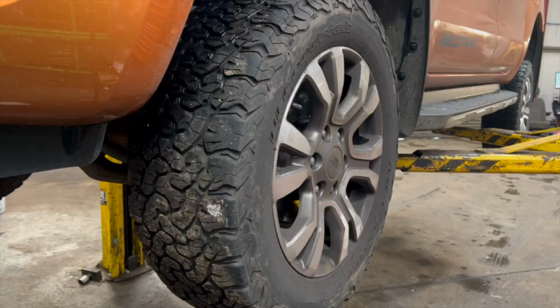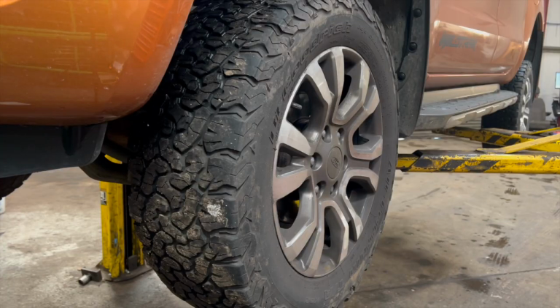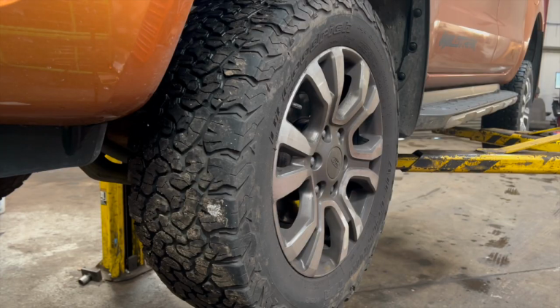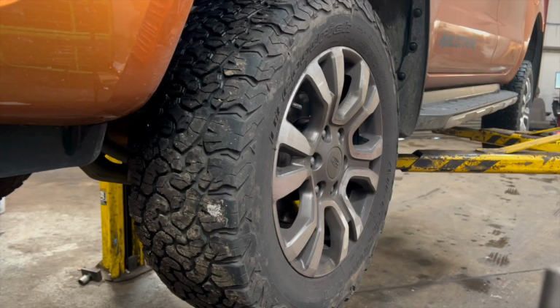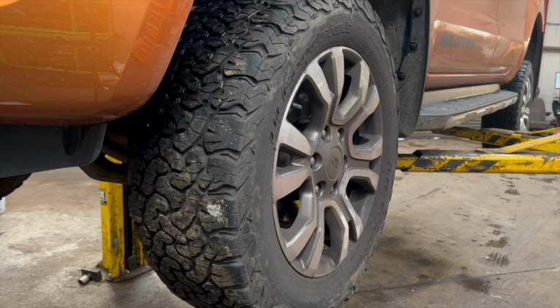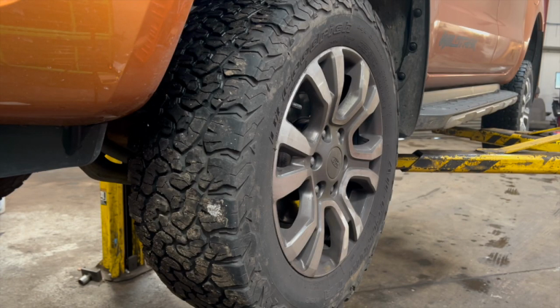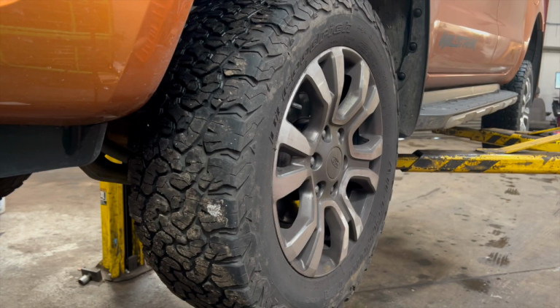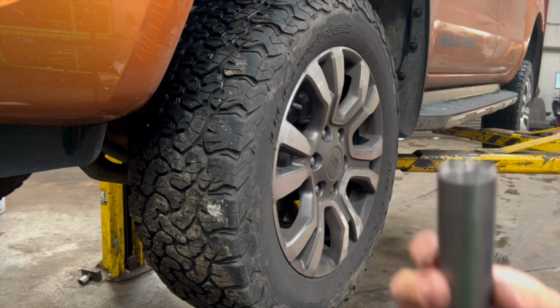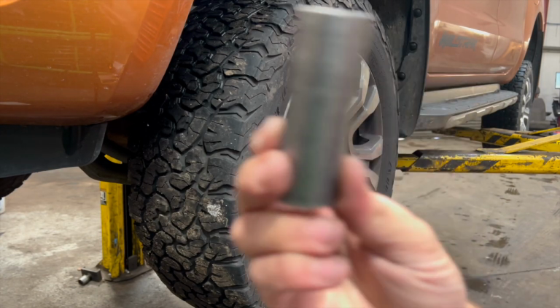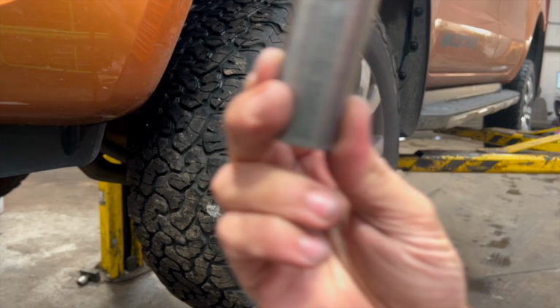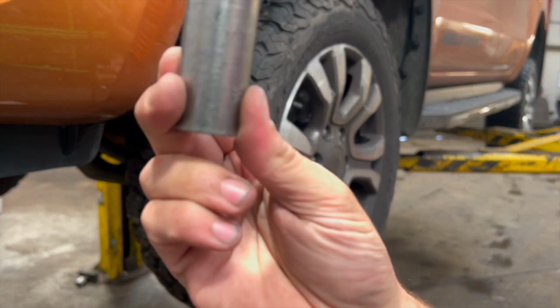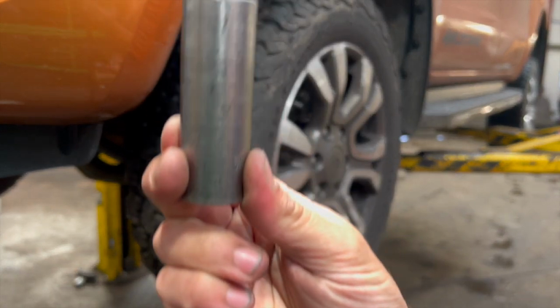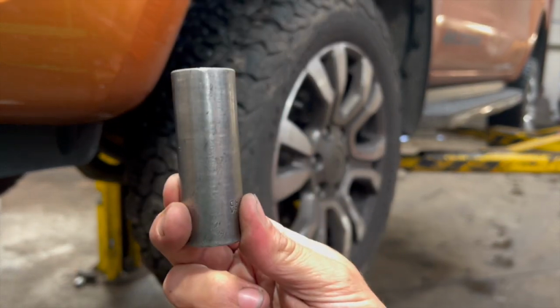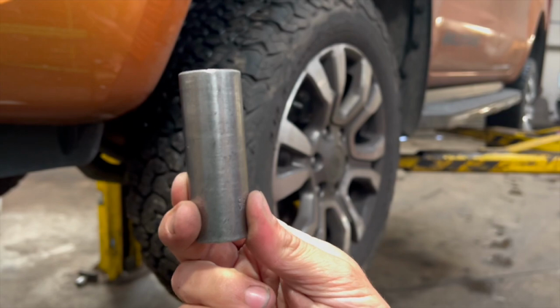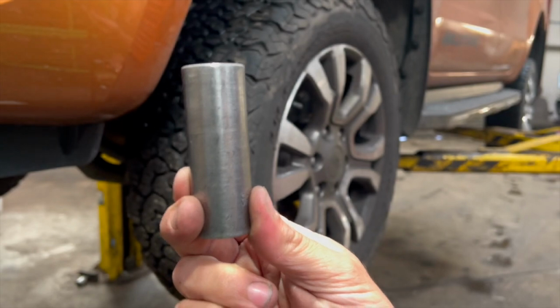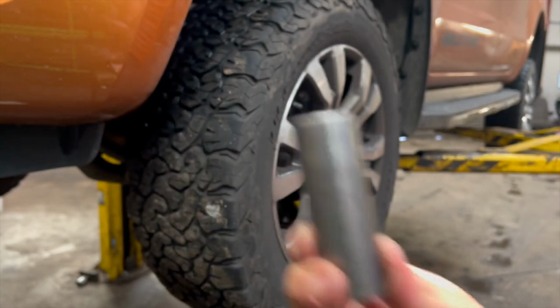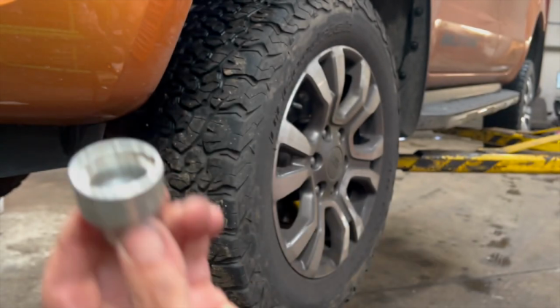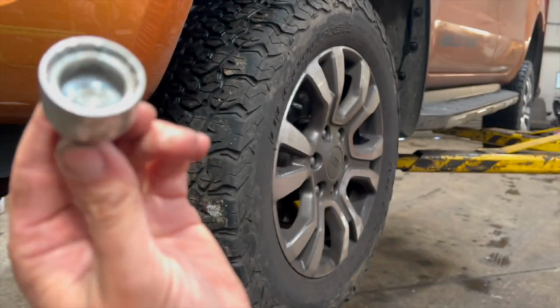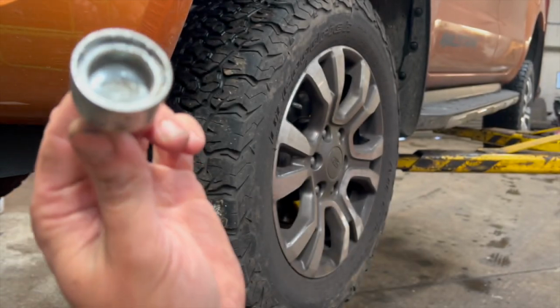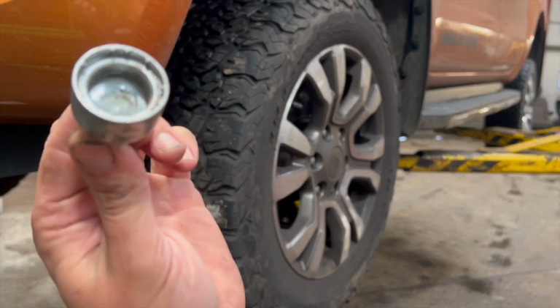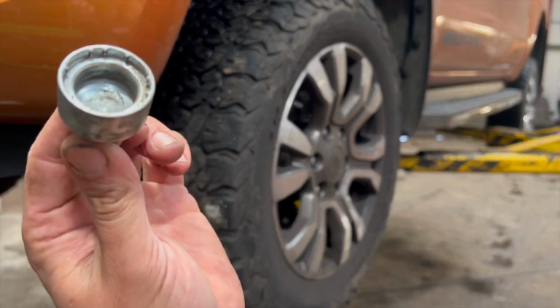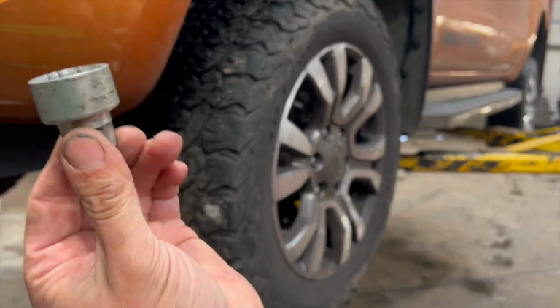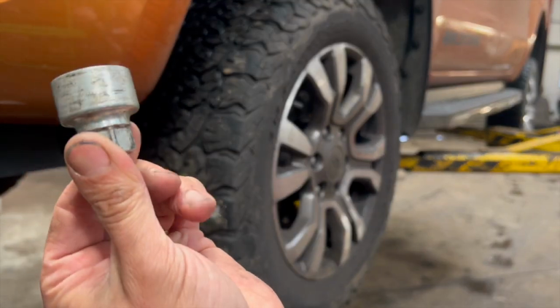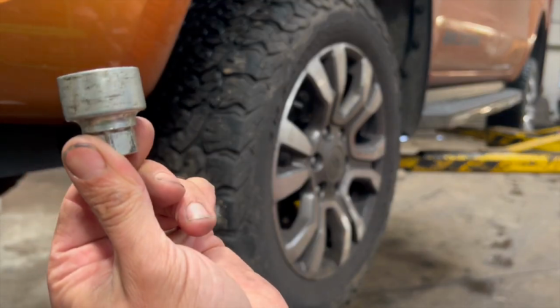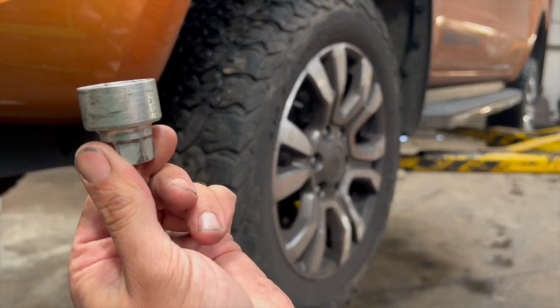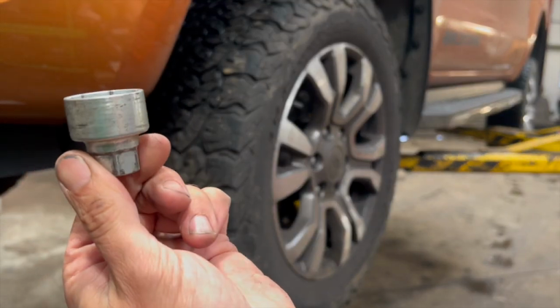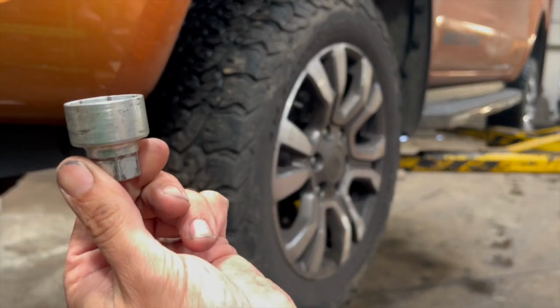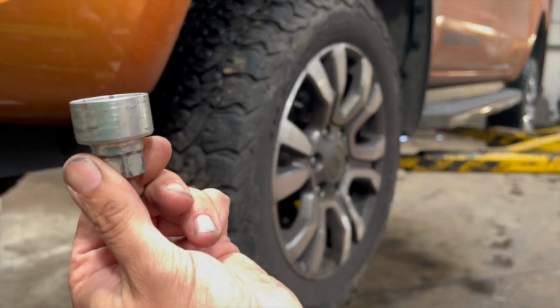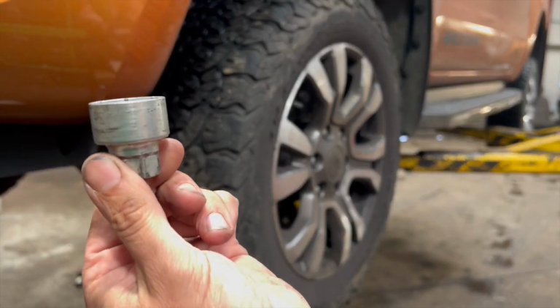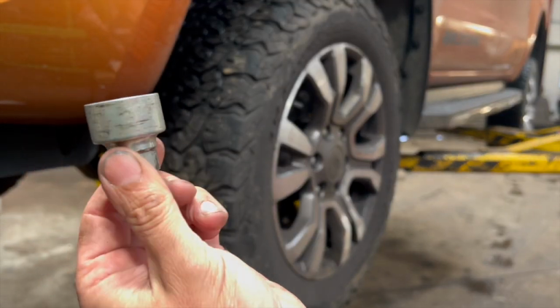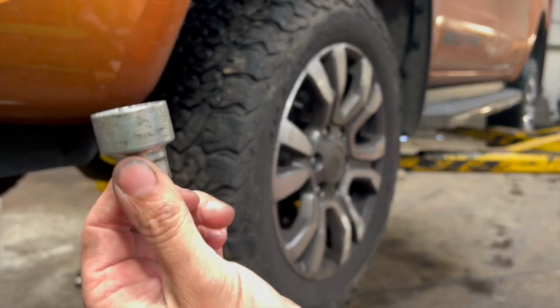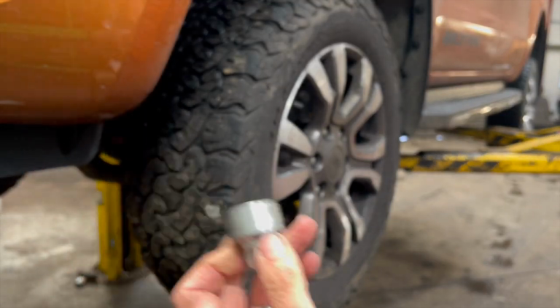To get the wheel off, you're going to need a 19mm socket. We've also got the locking wheel nut tool for the one locking nut.